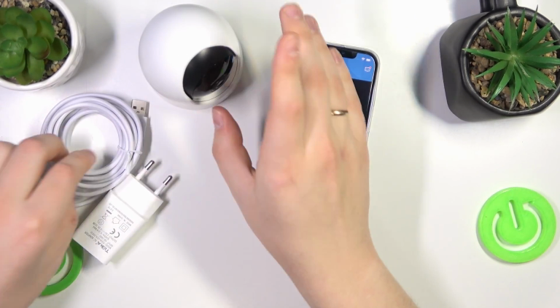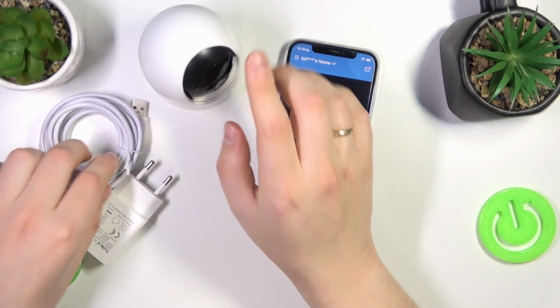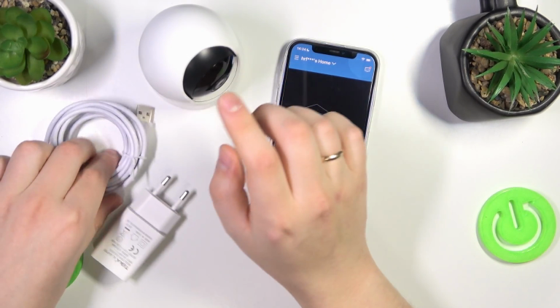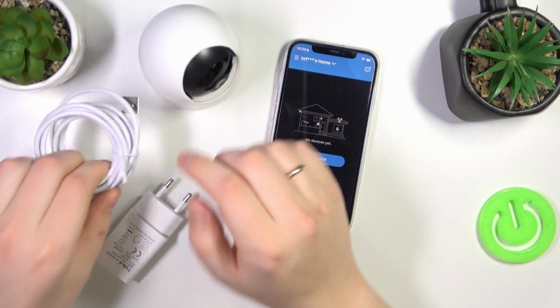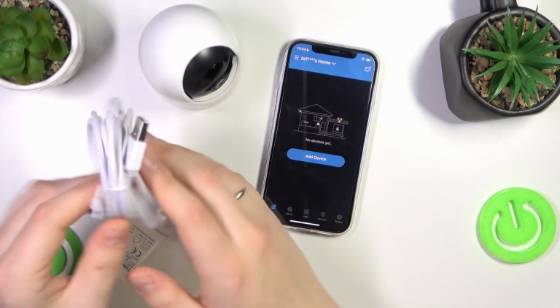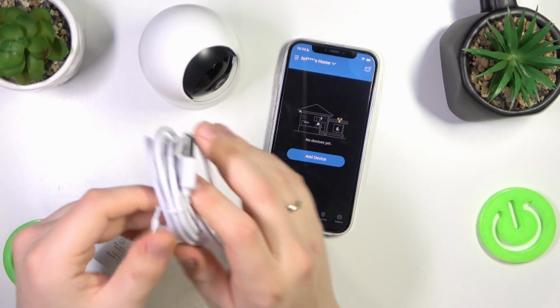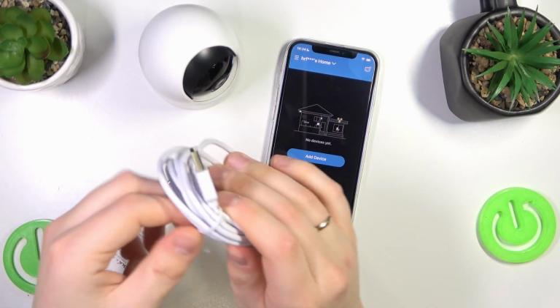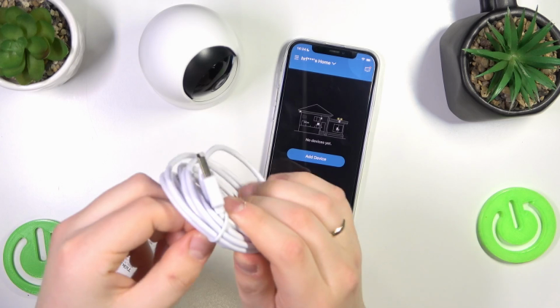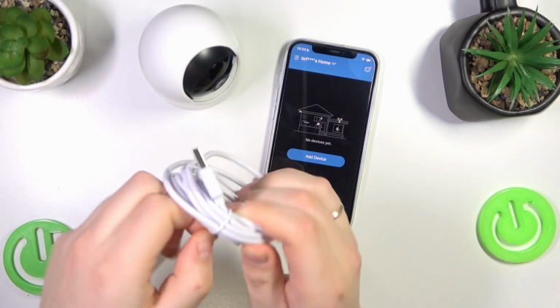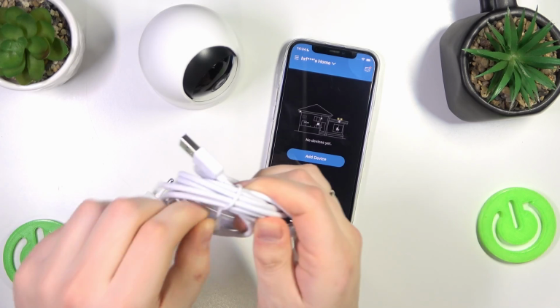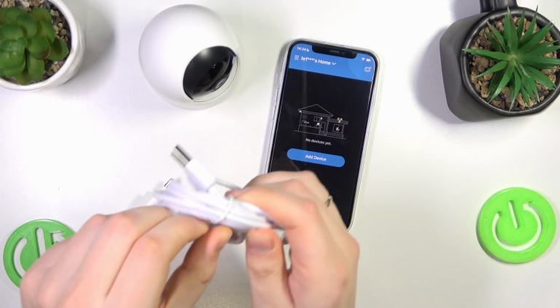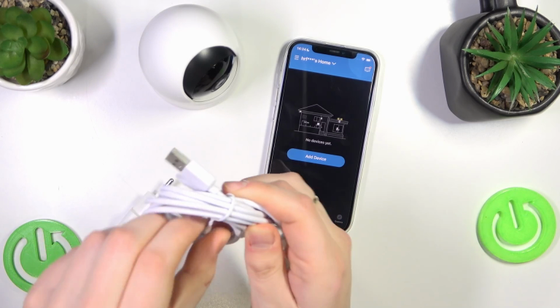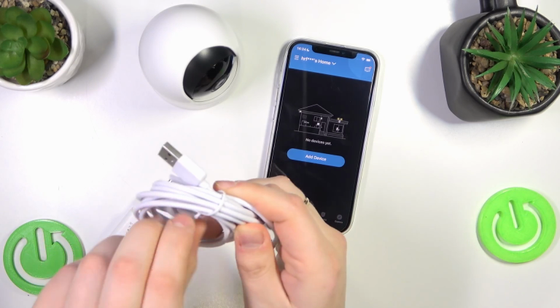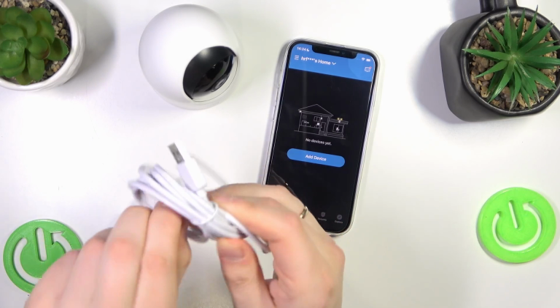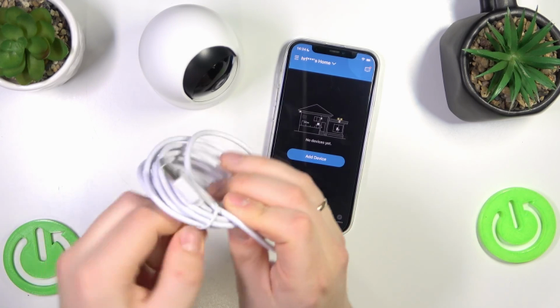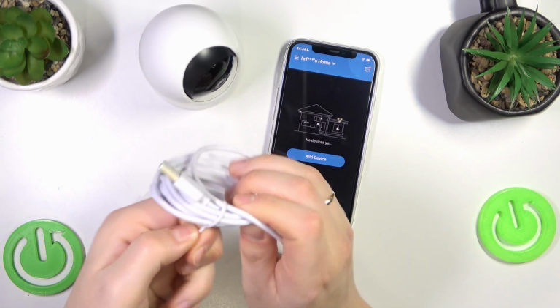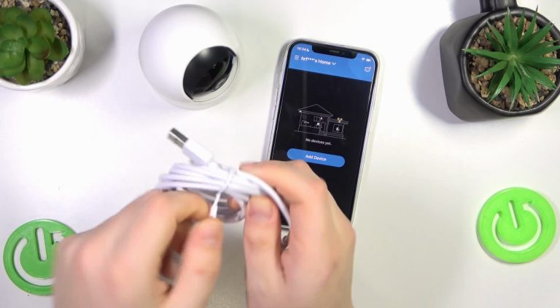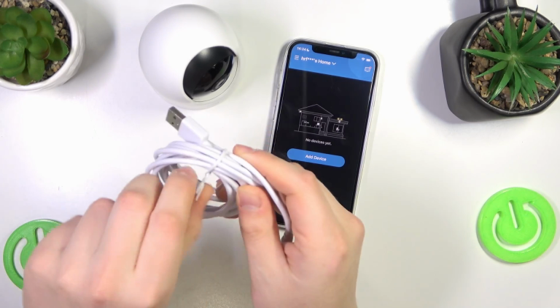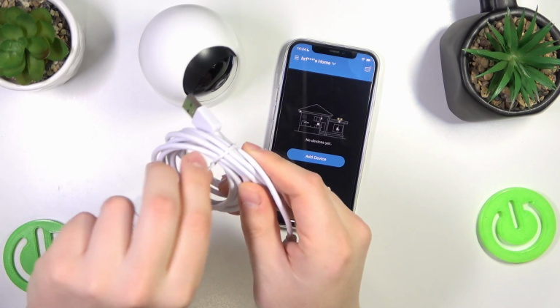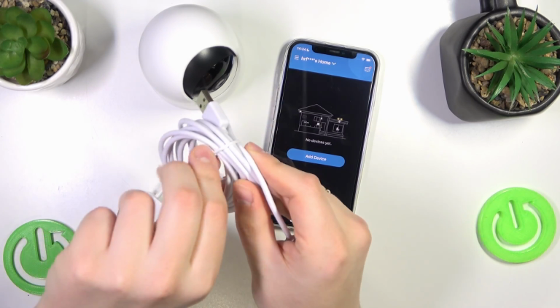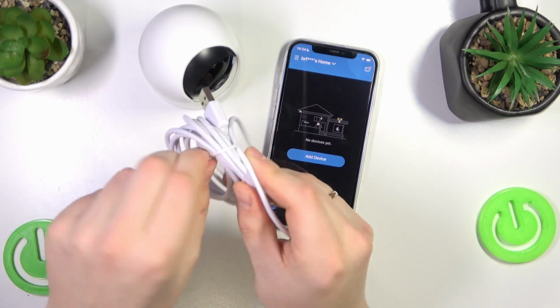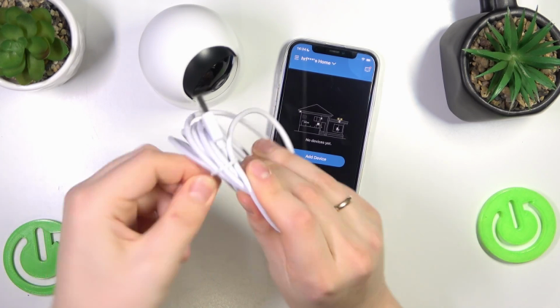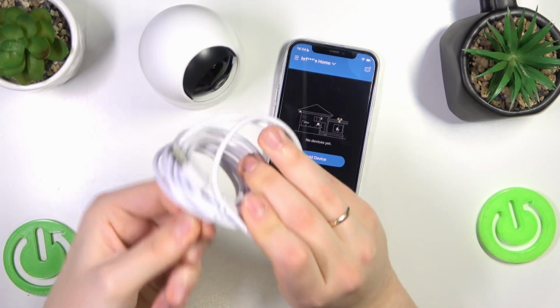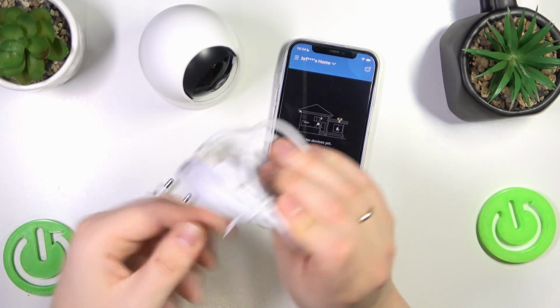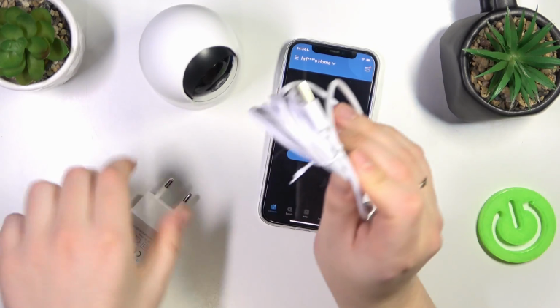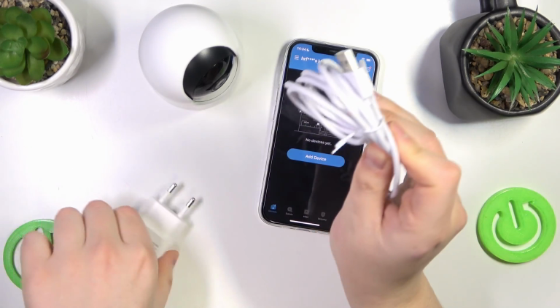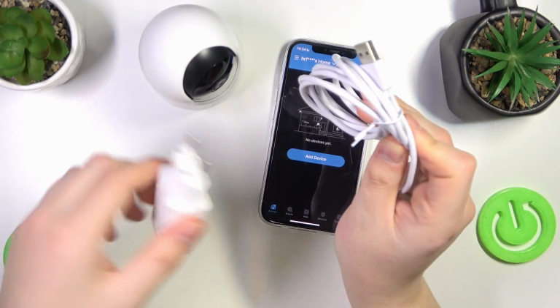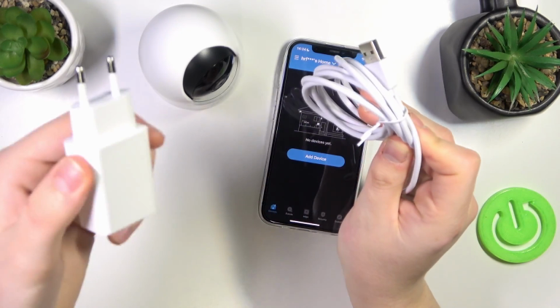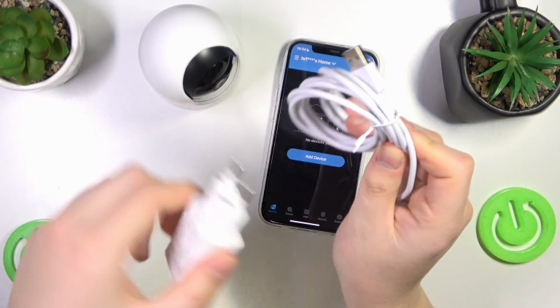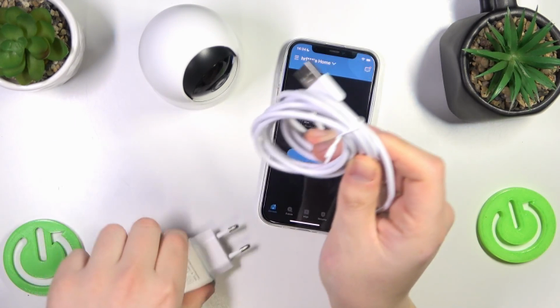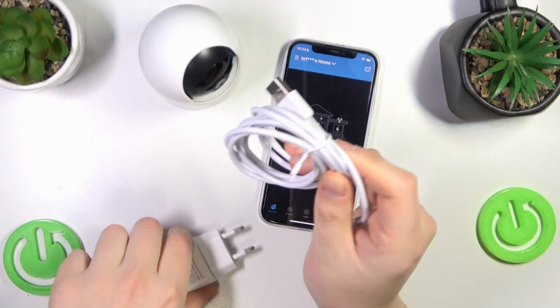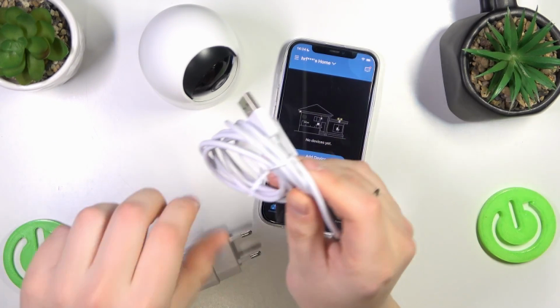Plug the camera into power using the included charging wire and charging brick.